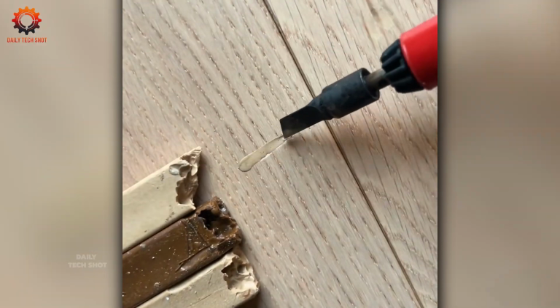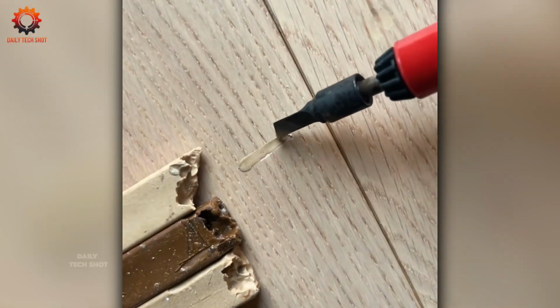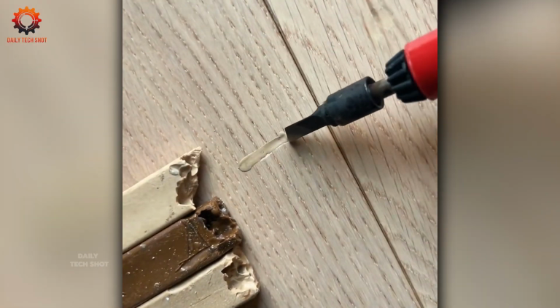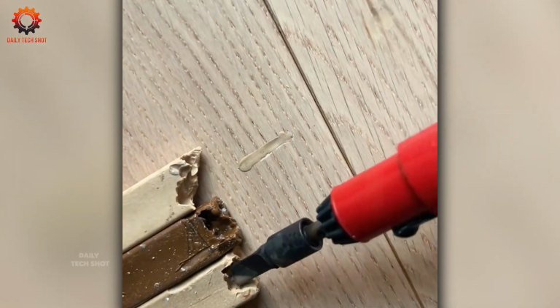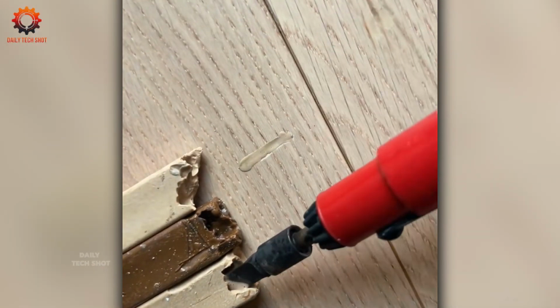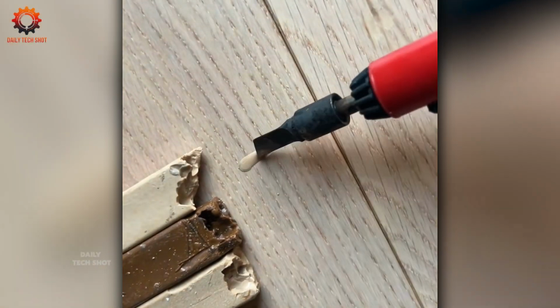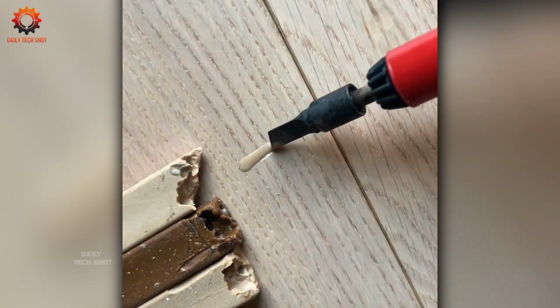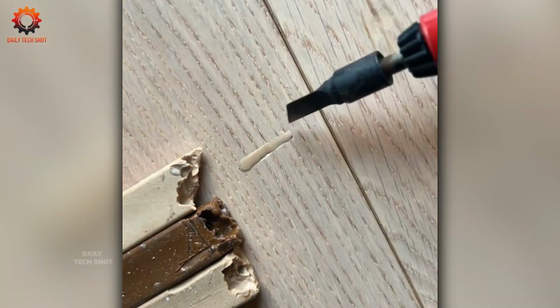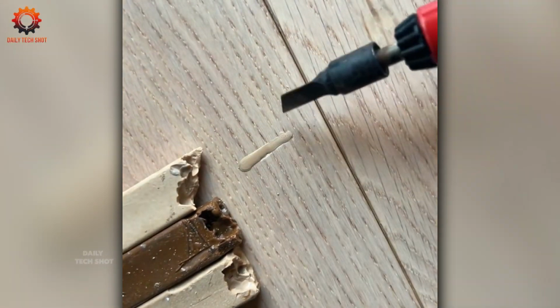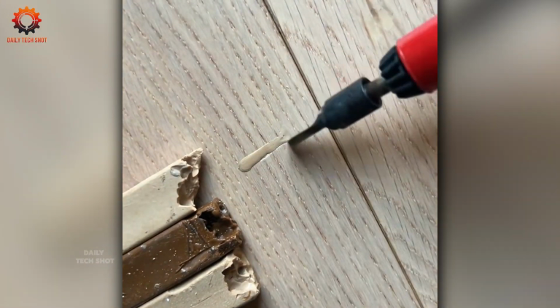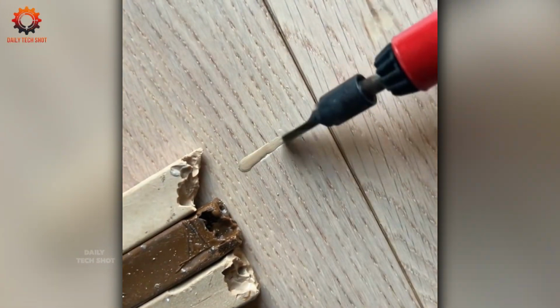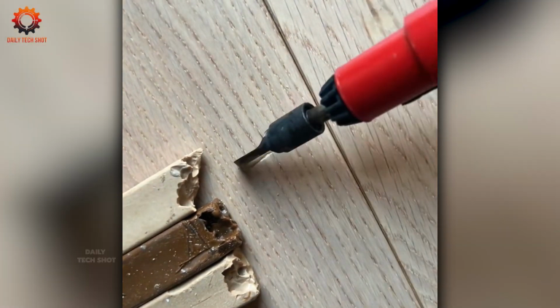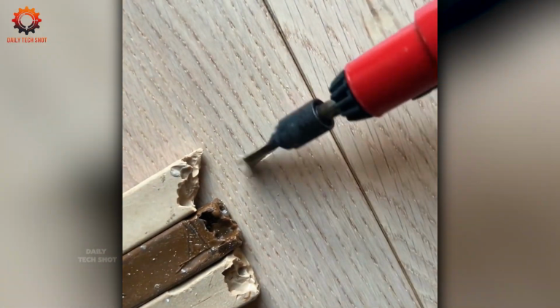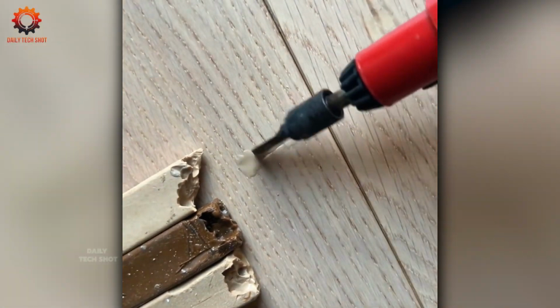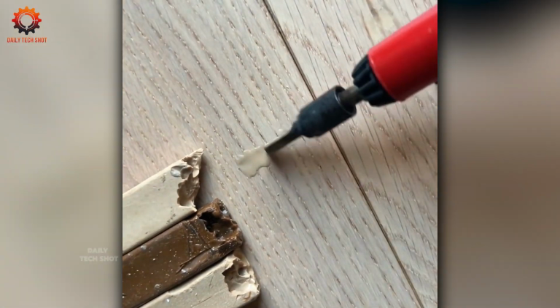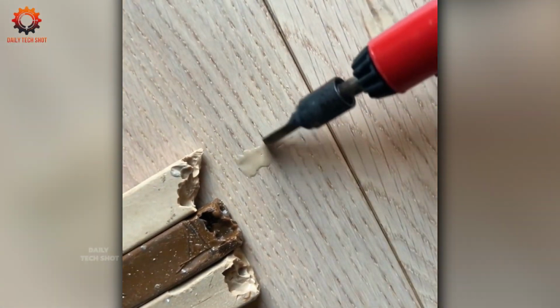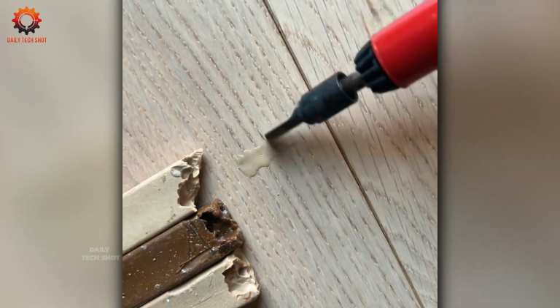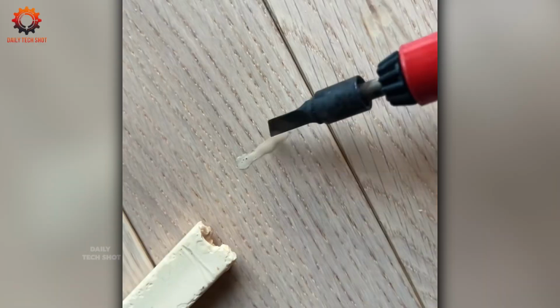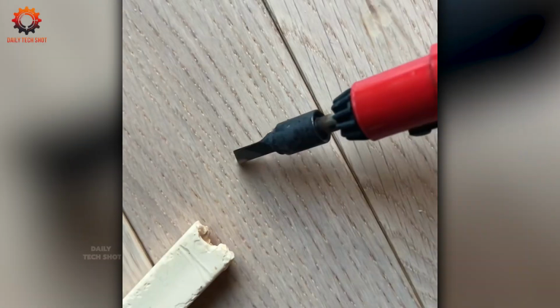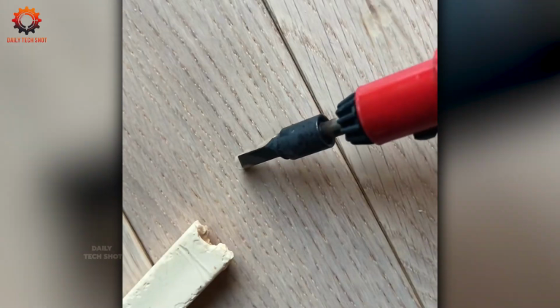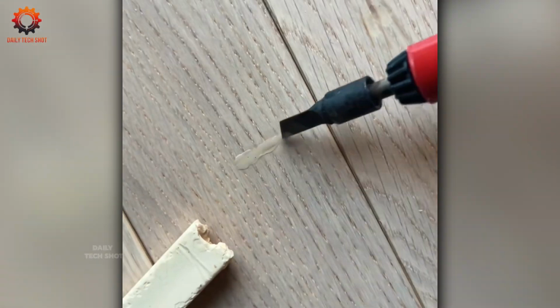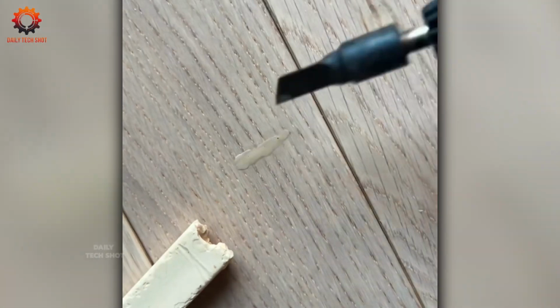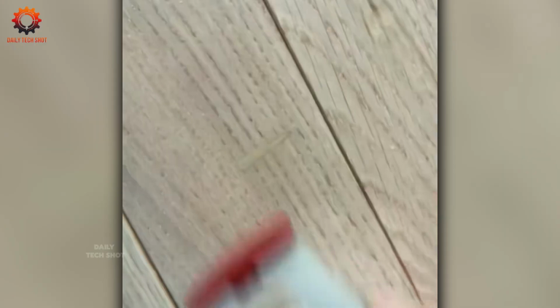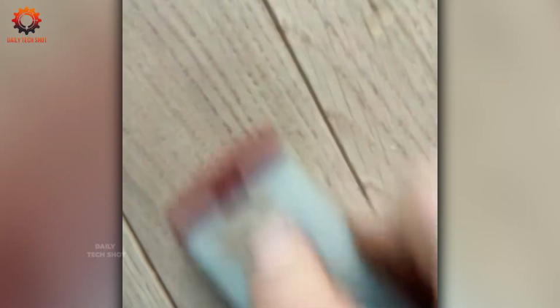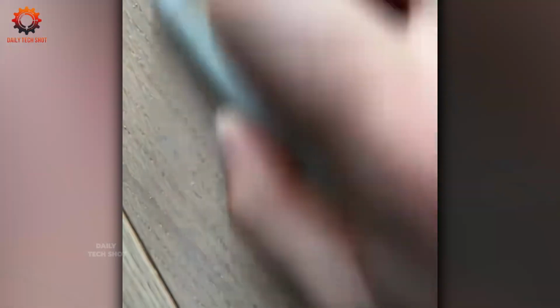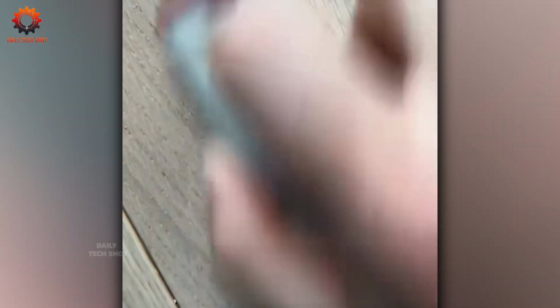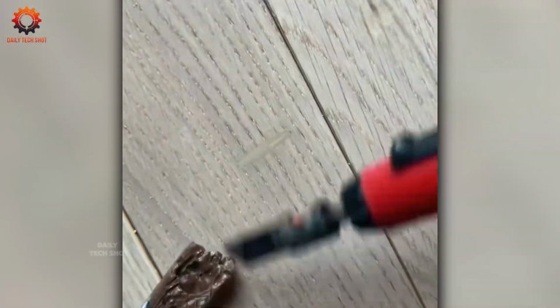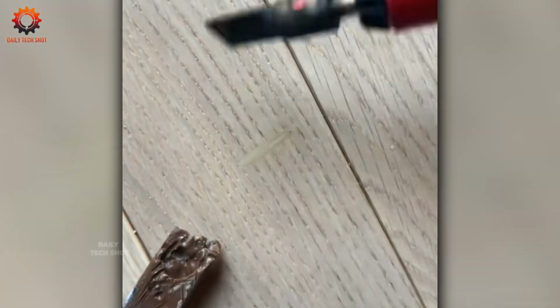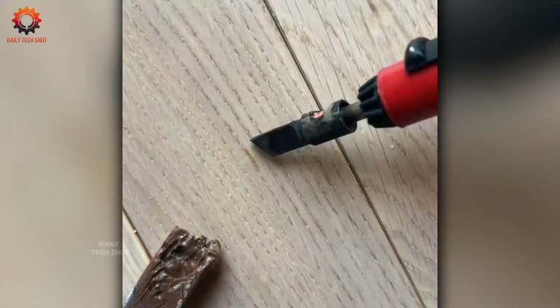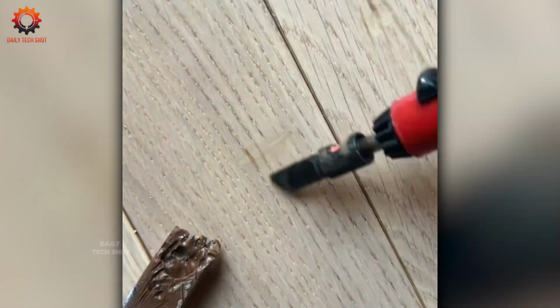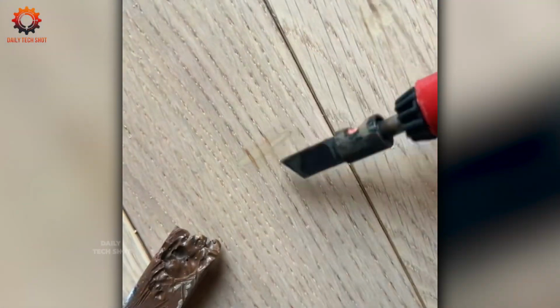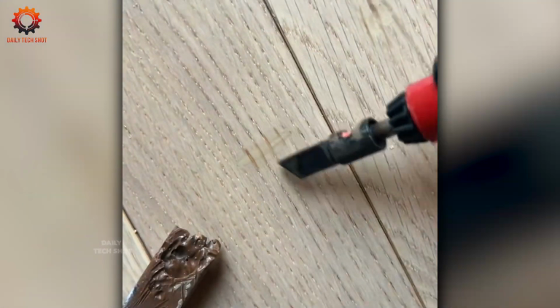Fixing cracks in parquet demands precision, and with this tool every imperfection disappears effortlessly.